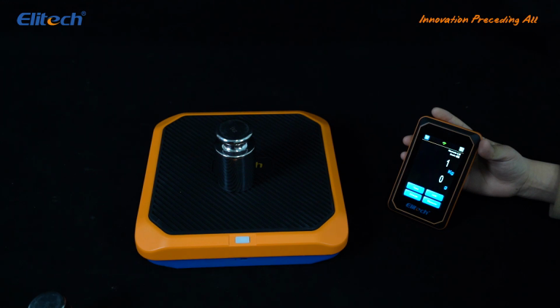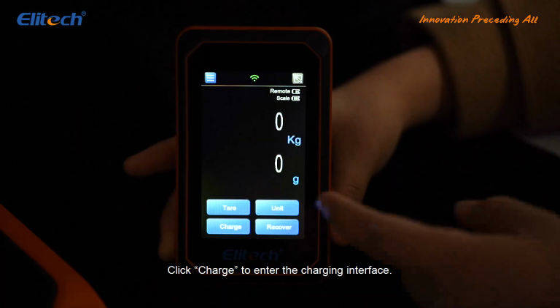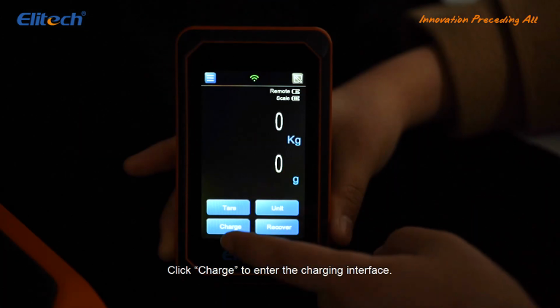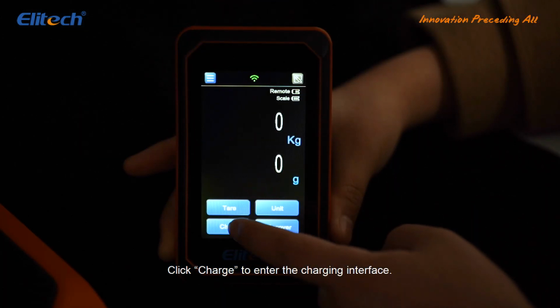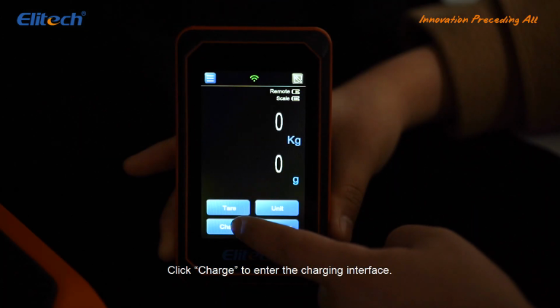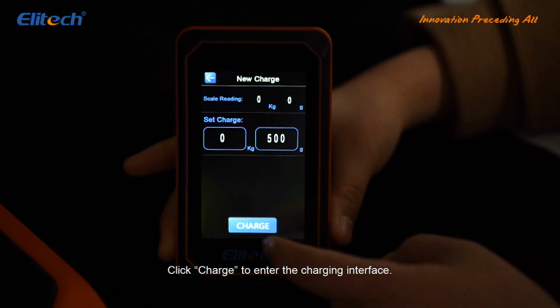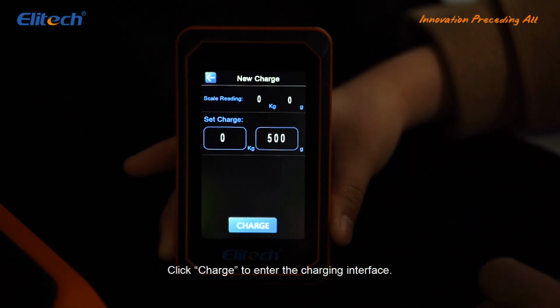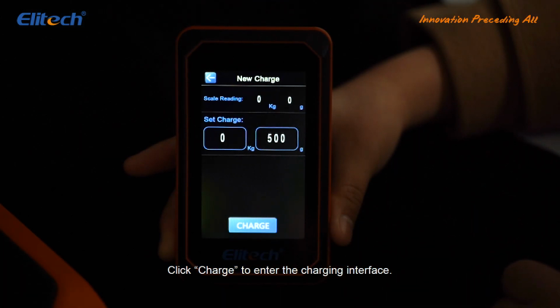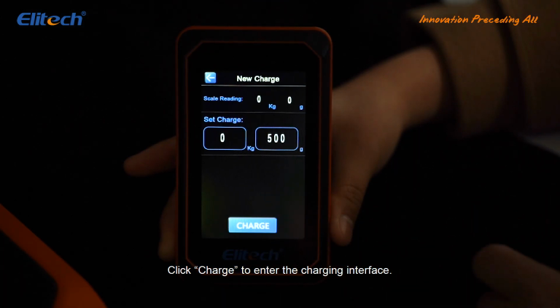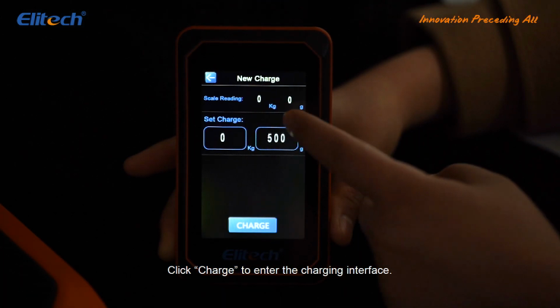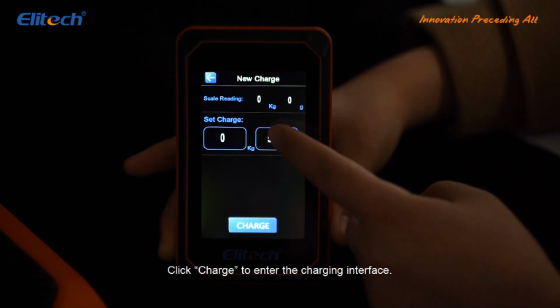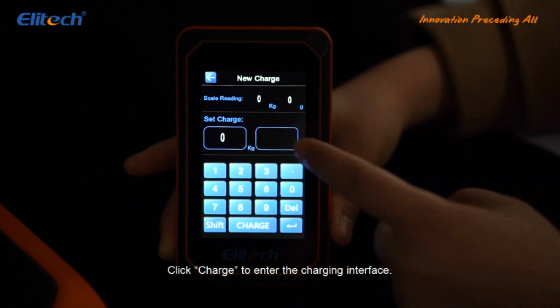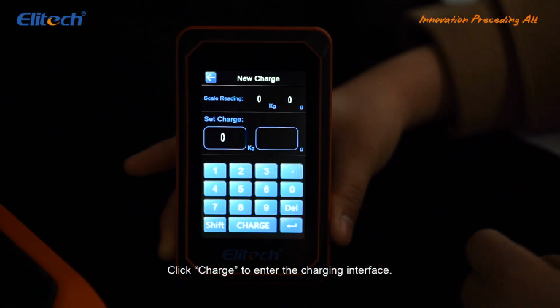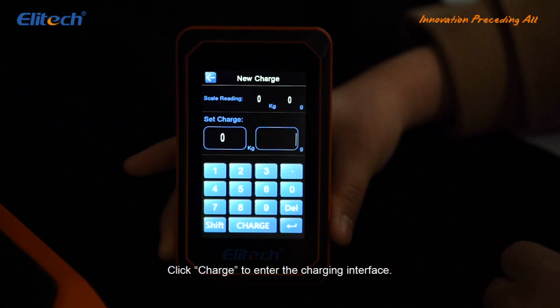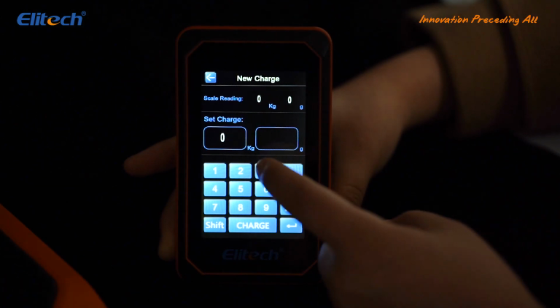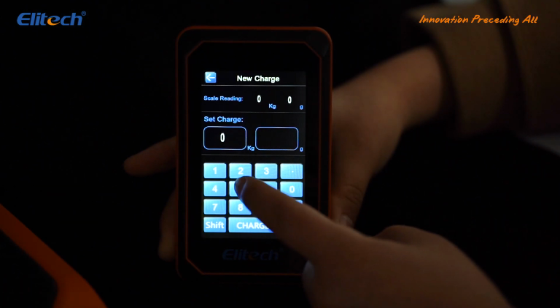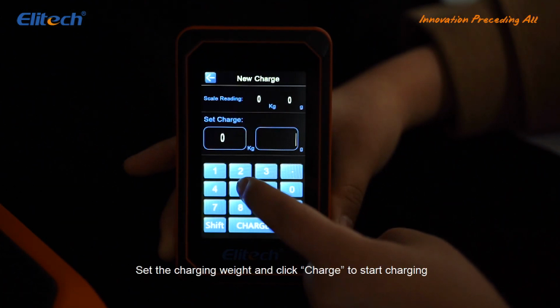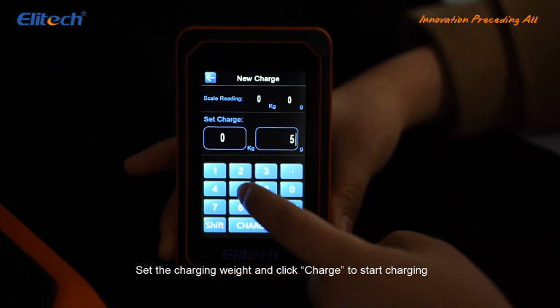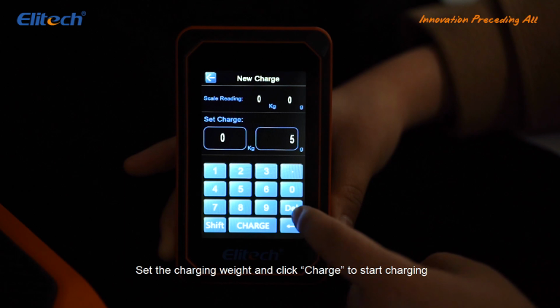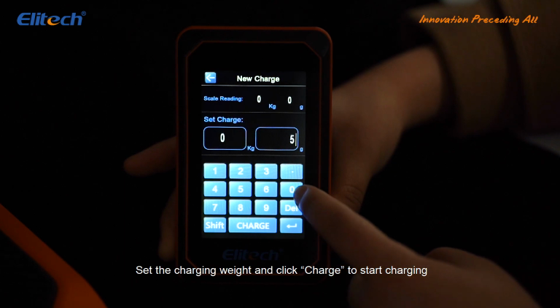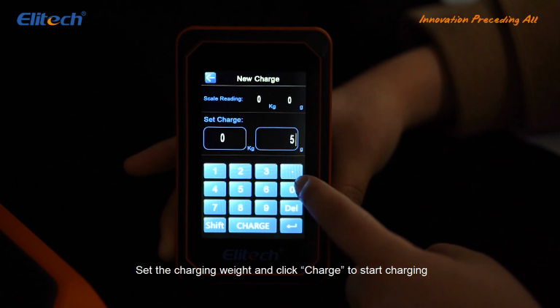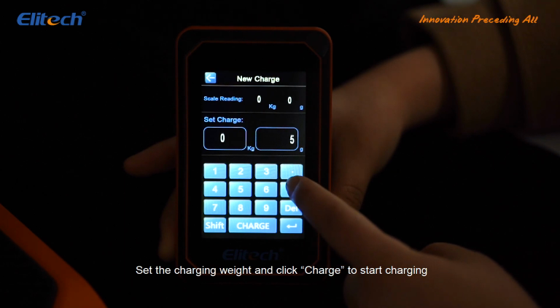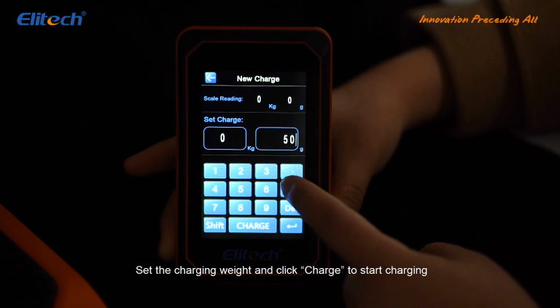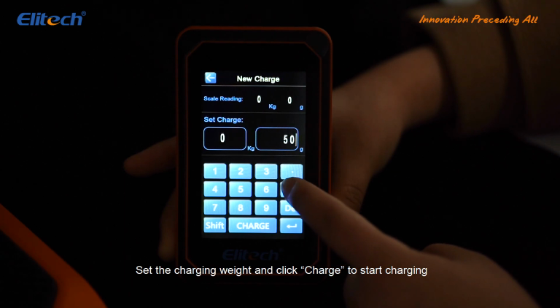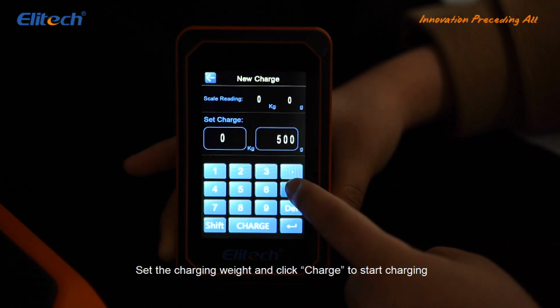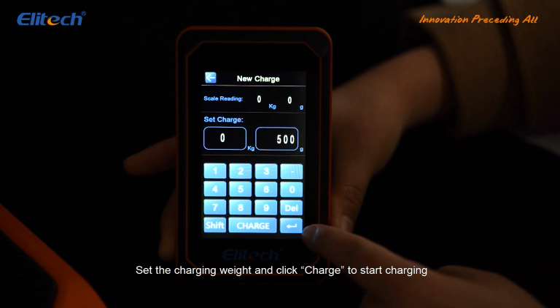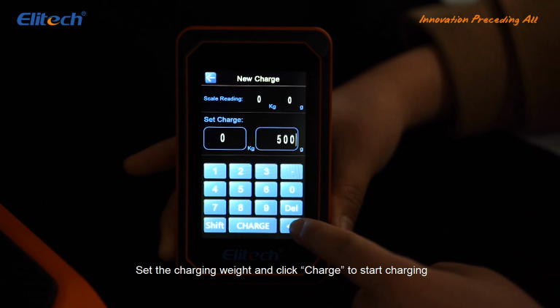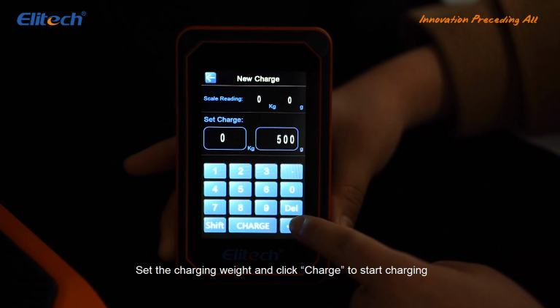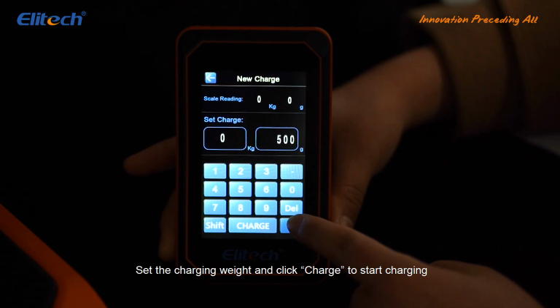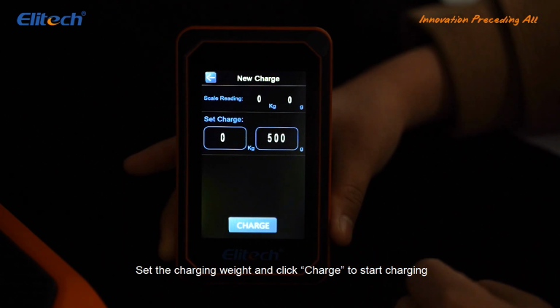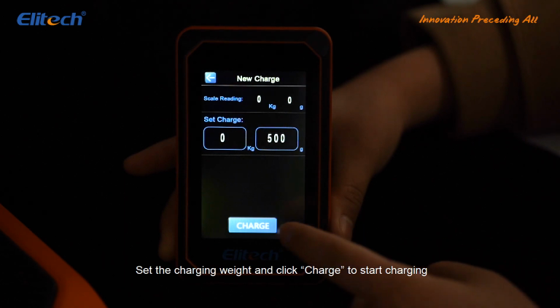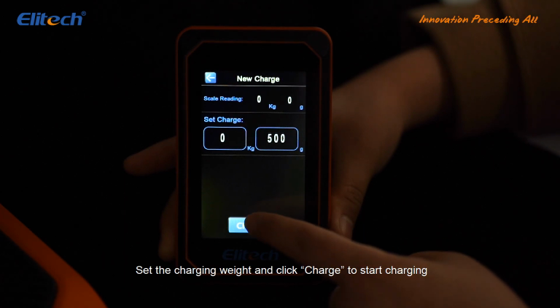Click Charge to enter the charging interface. Set the charging weight and click Charge to start charging.